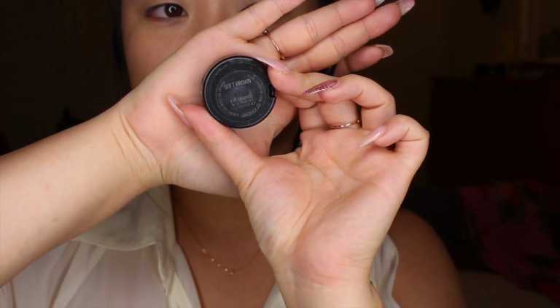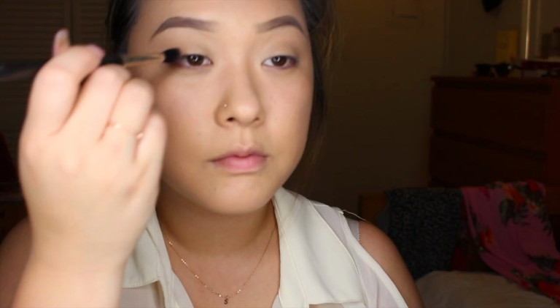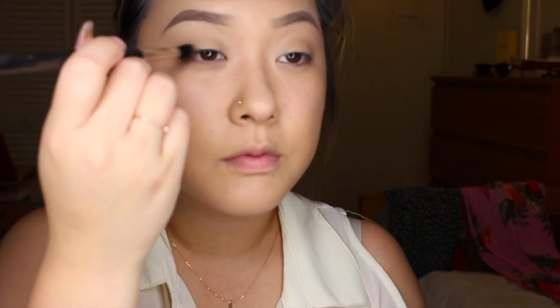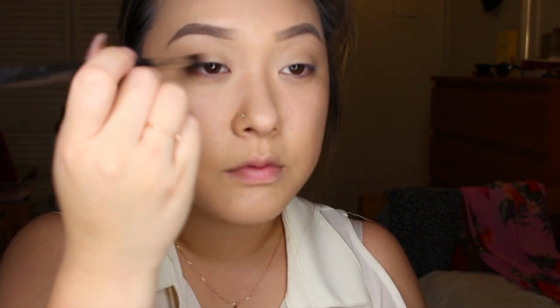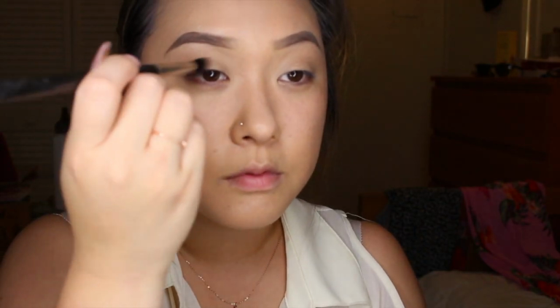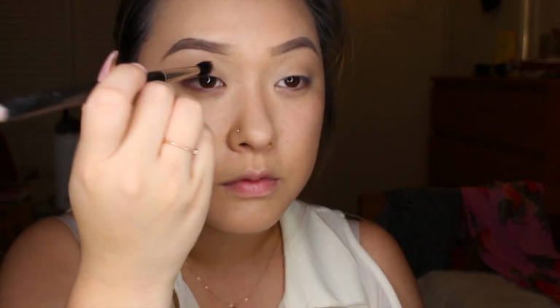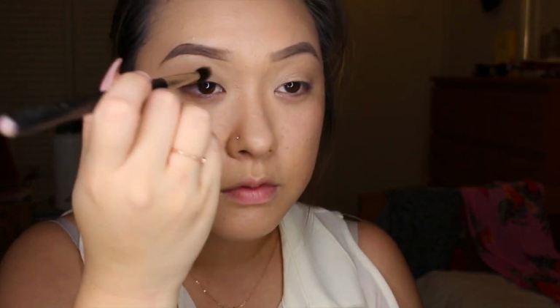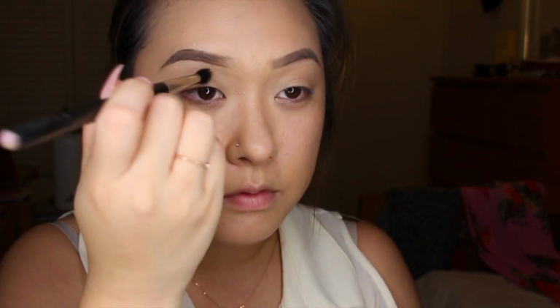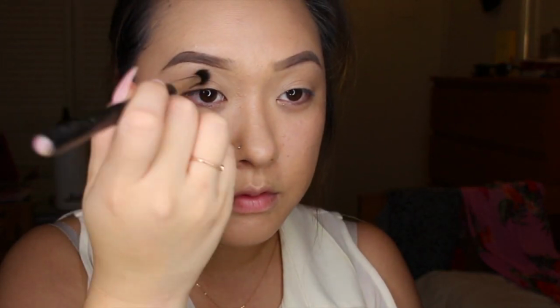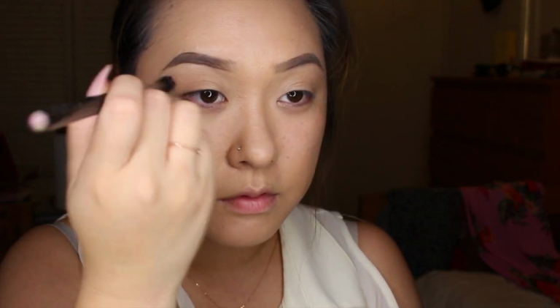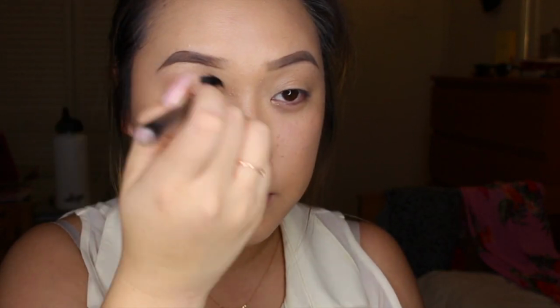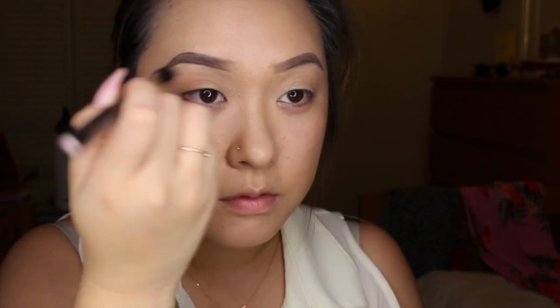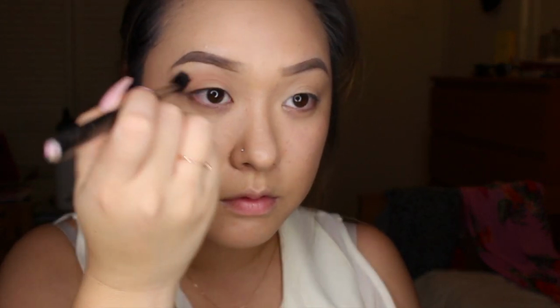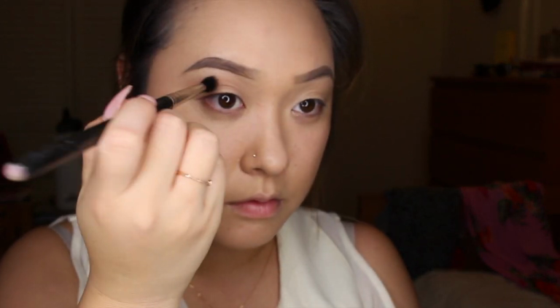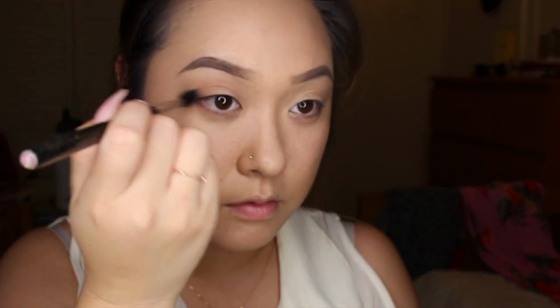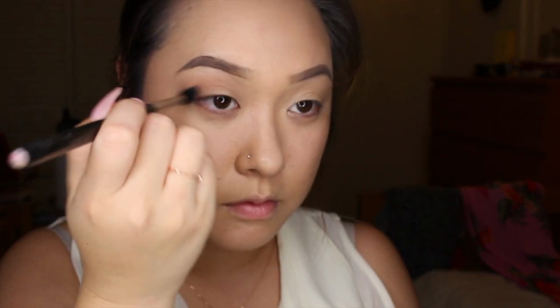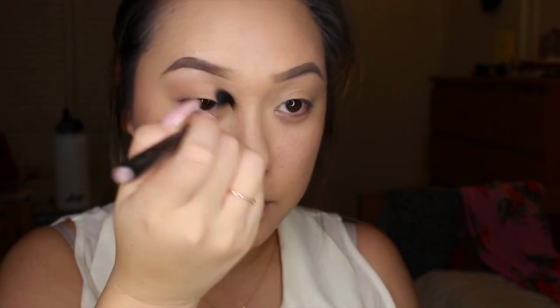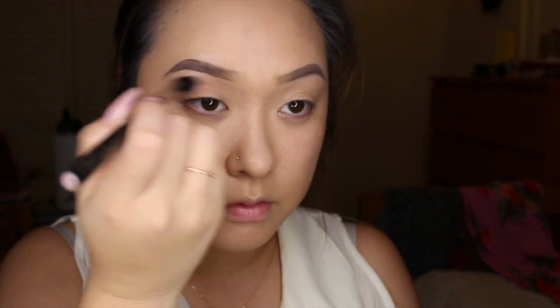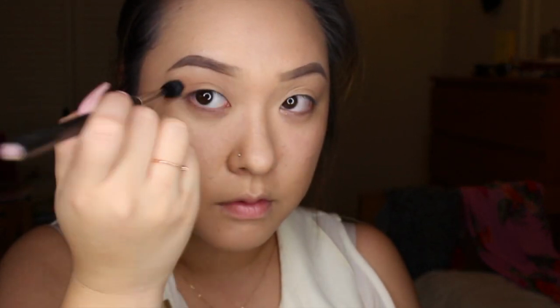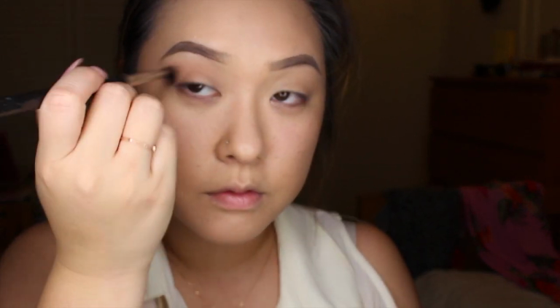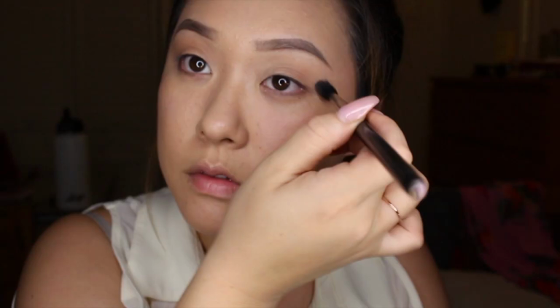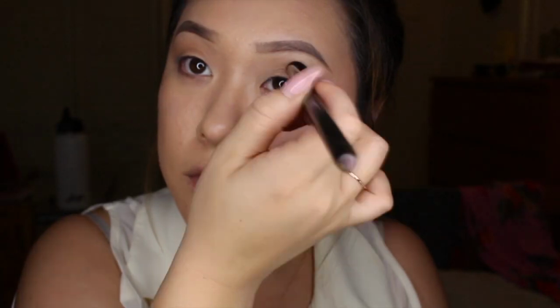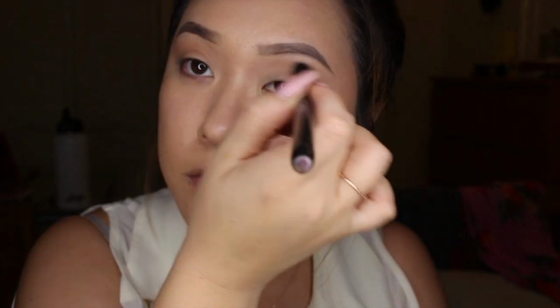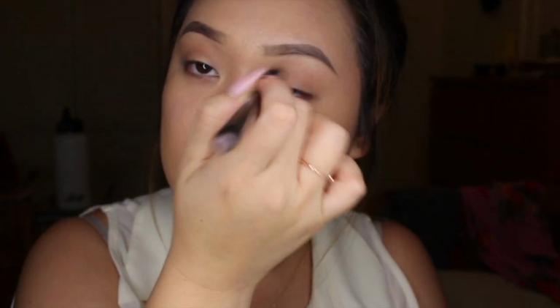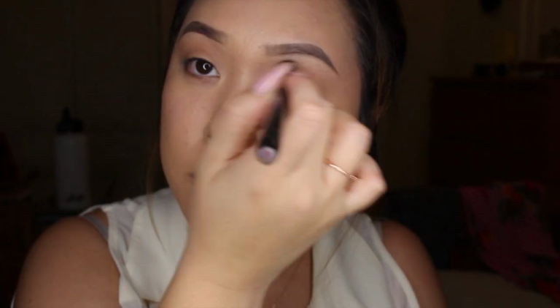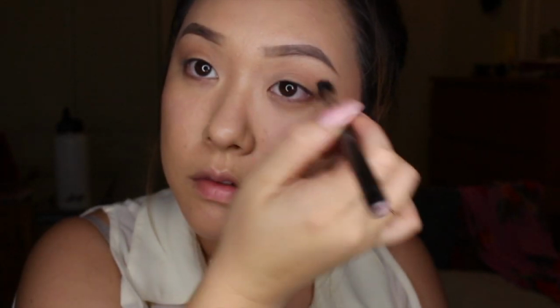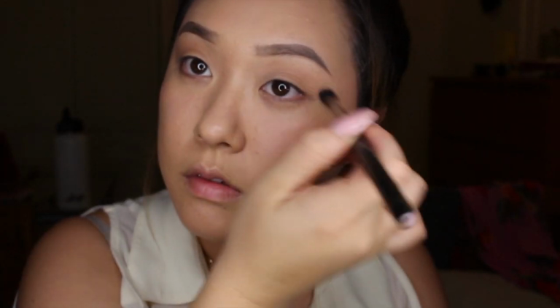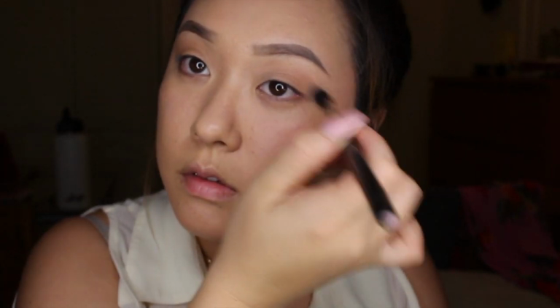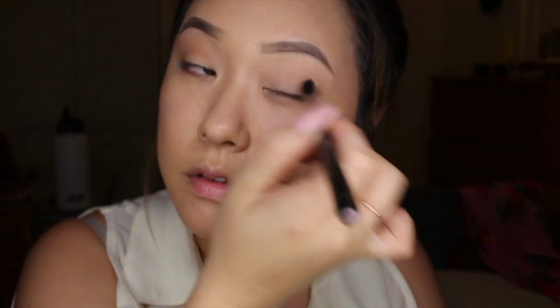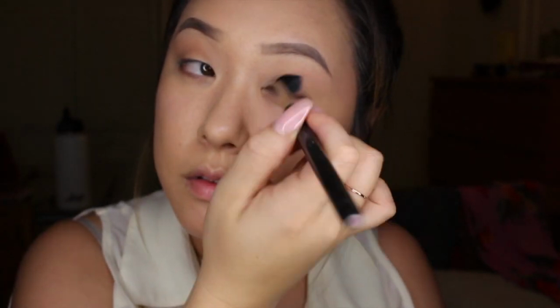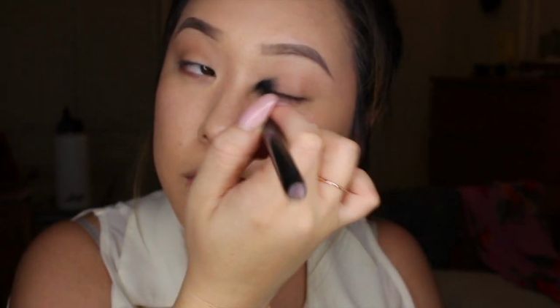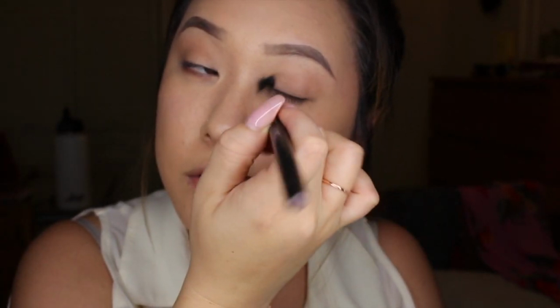Going in with my favorite brown eyeshadow in the color South Brown, I'm going to apply that to my crease to just give it a nice transition.